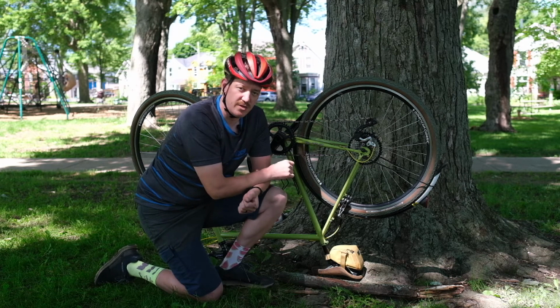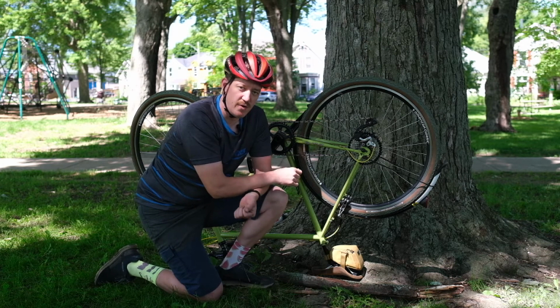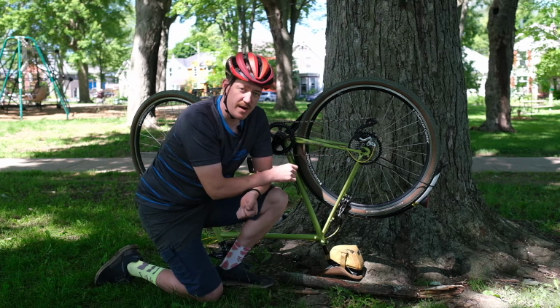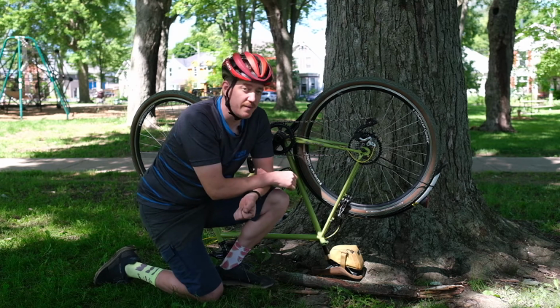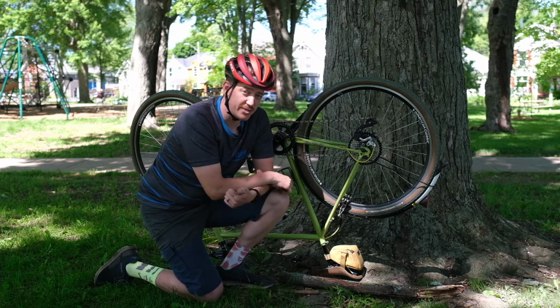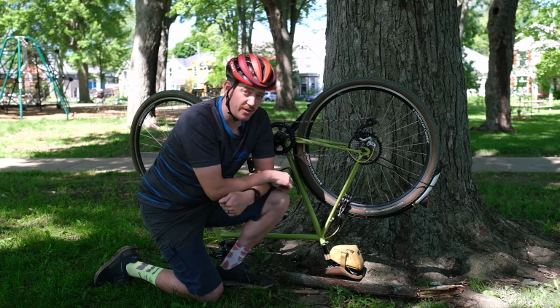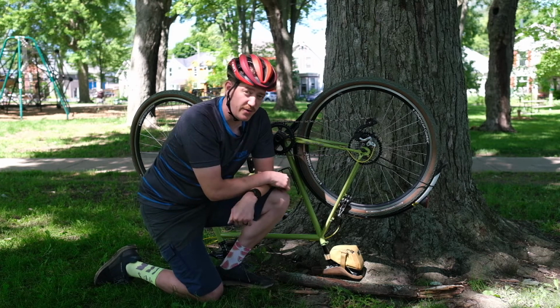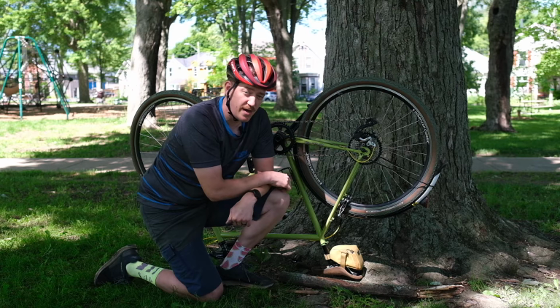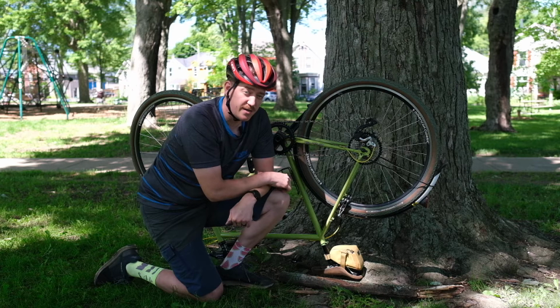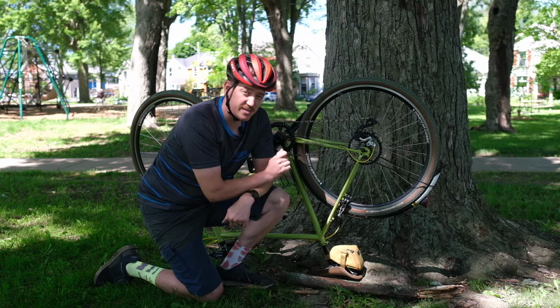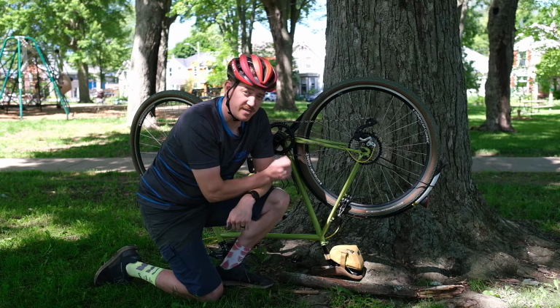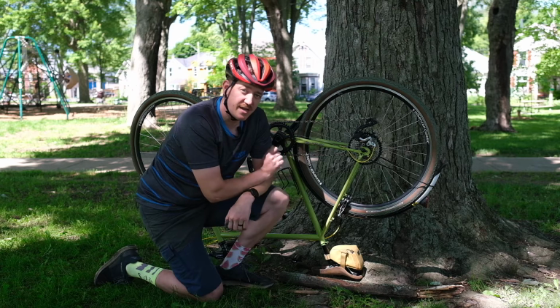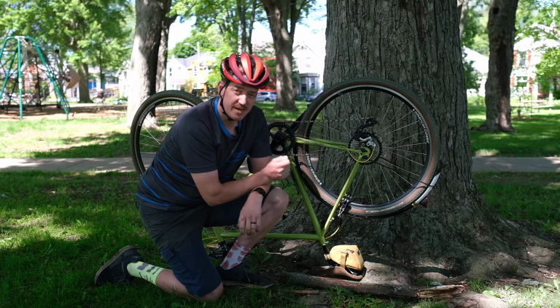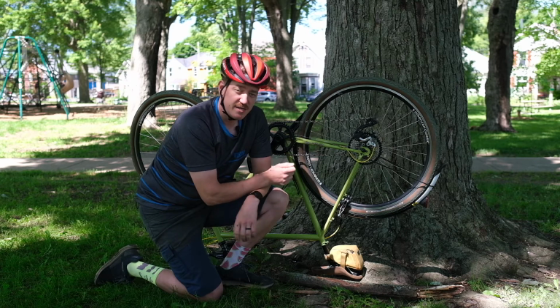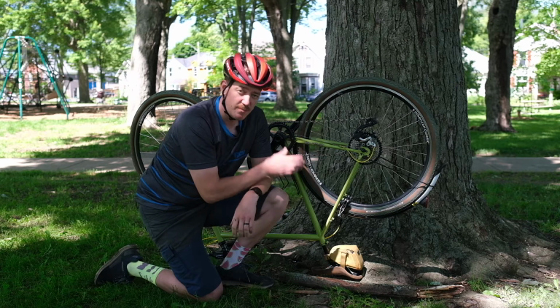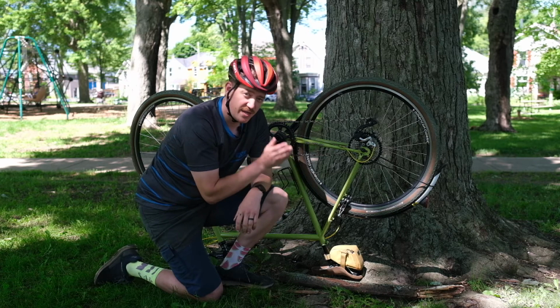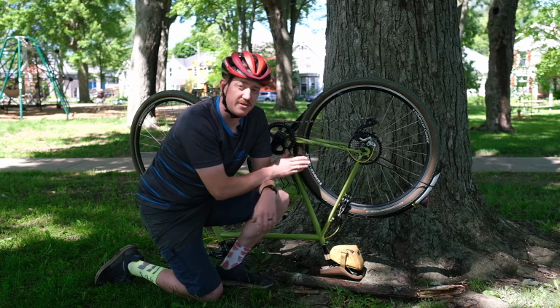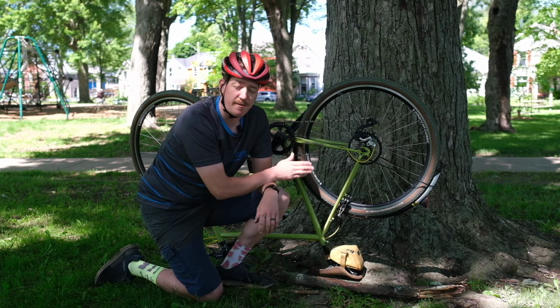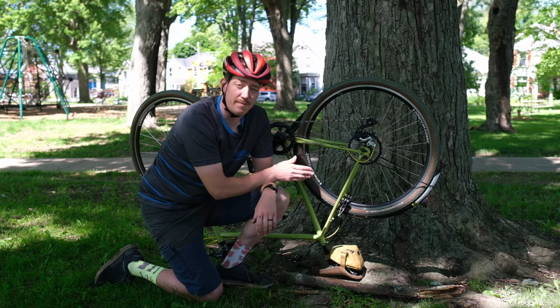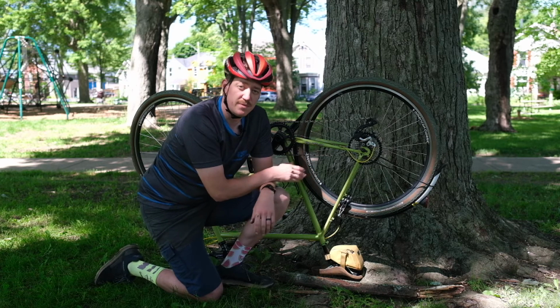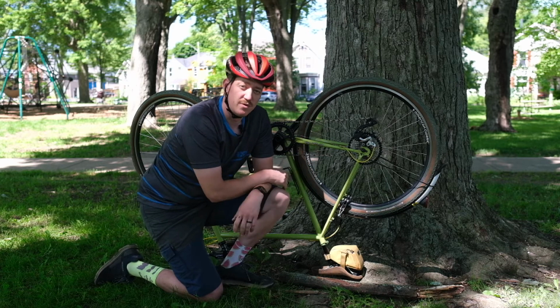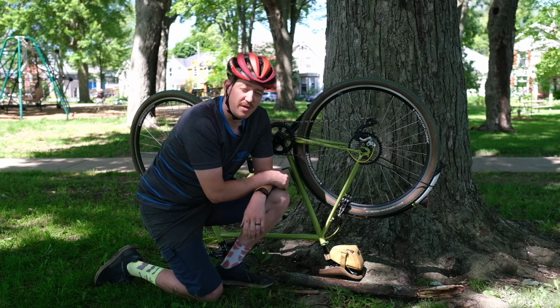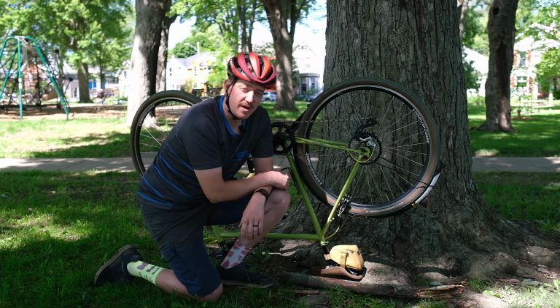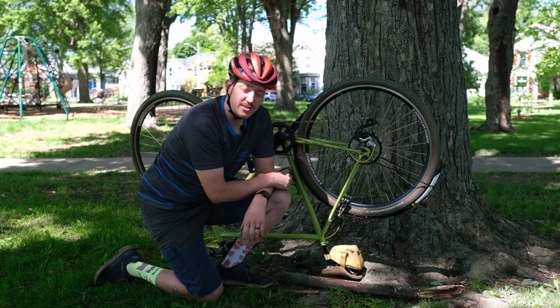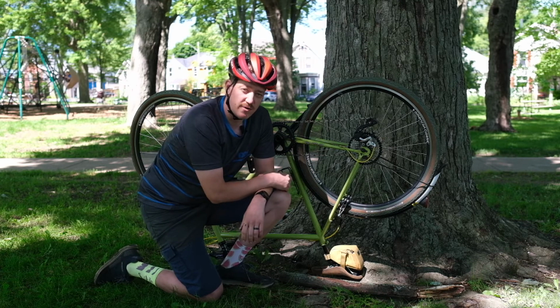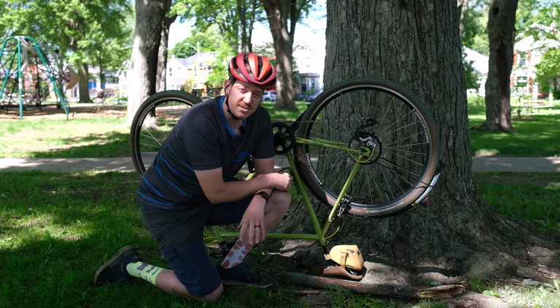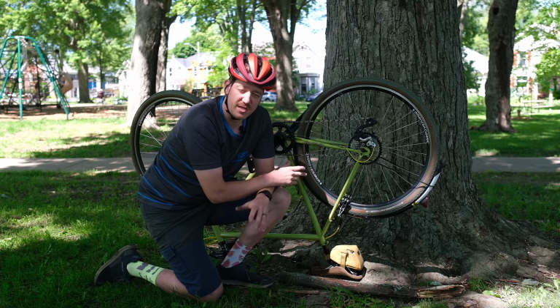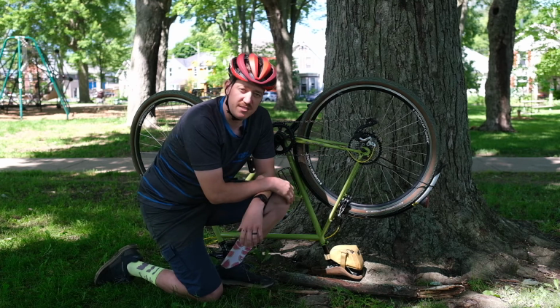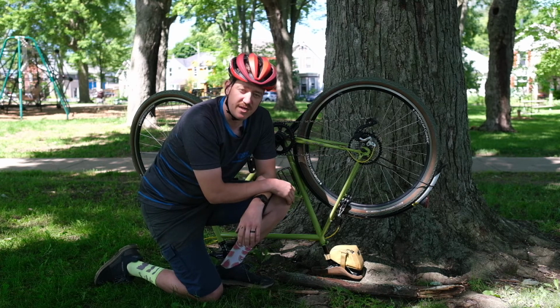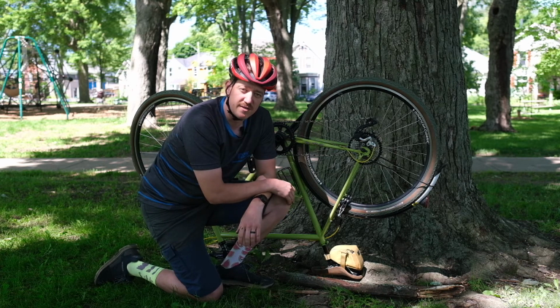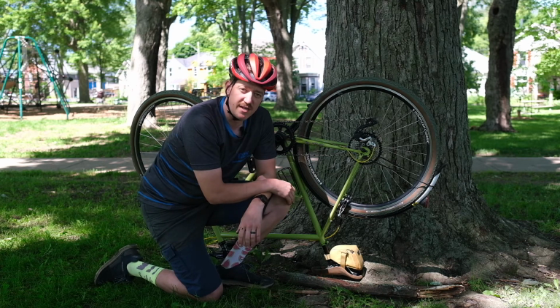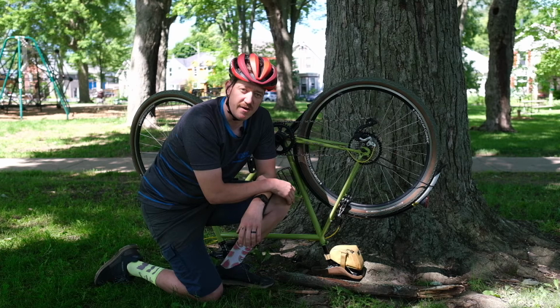So now I'm going to show you how to use a stick to bring that derailleur up to a mid-range or just an easier gear to get you home.